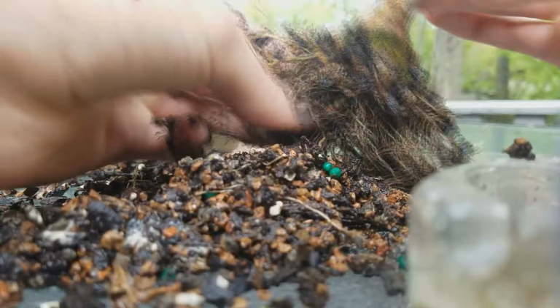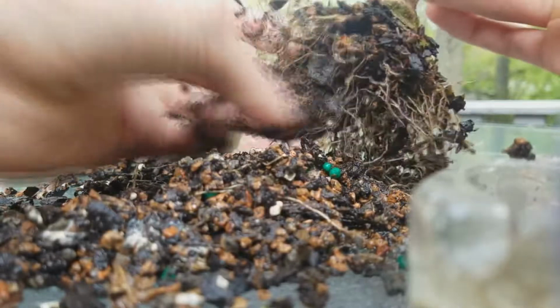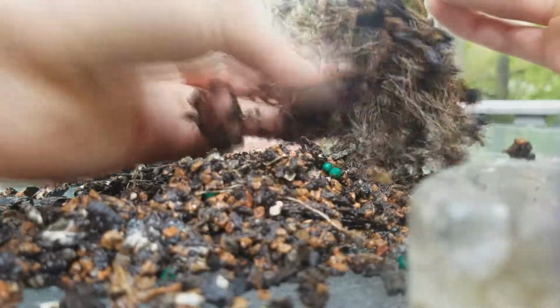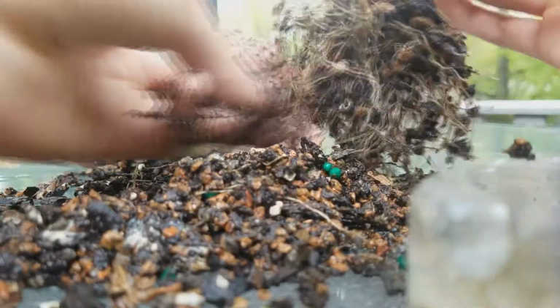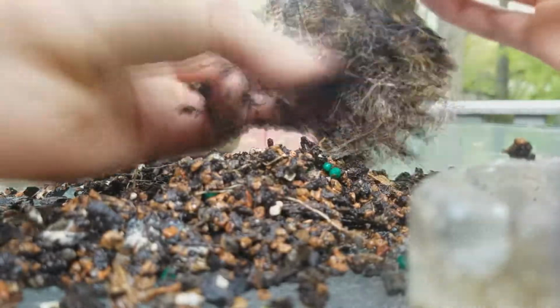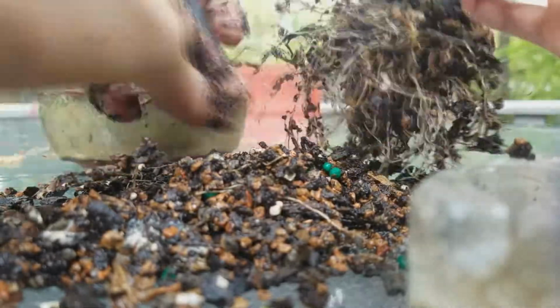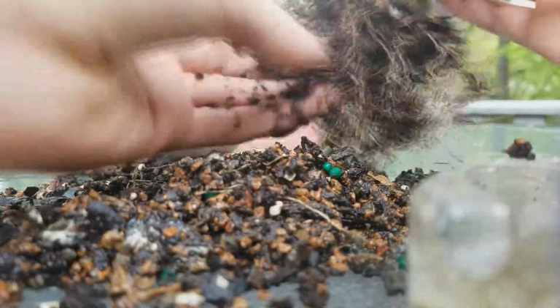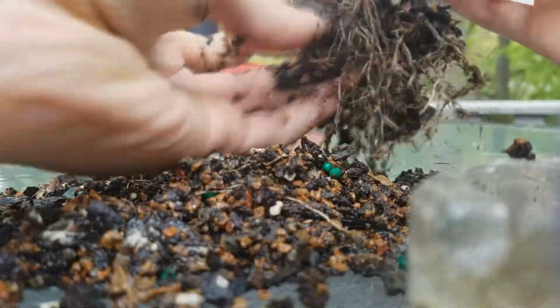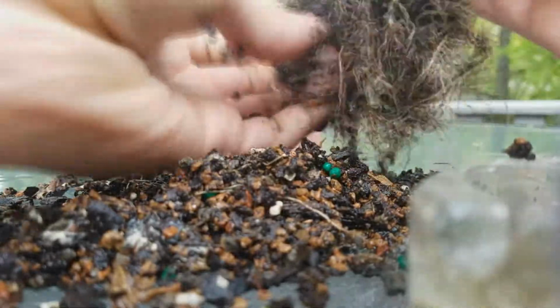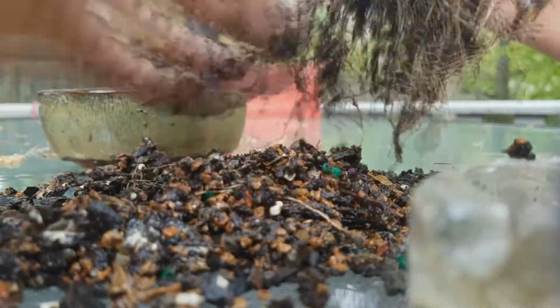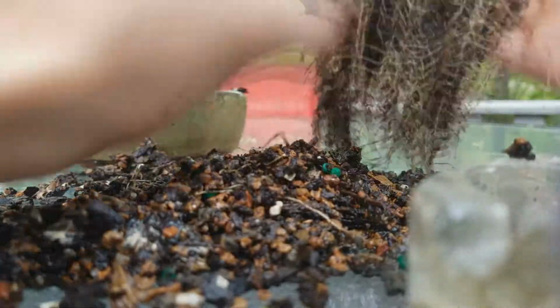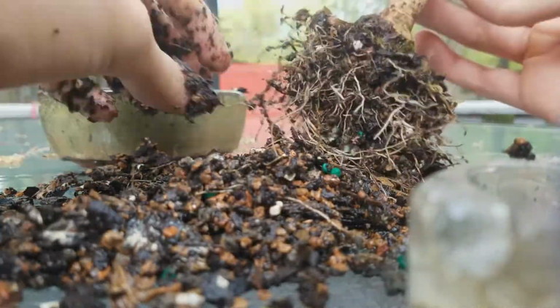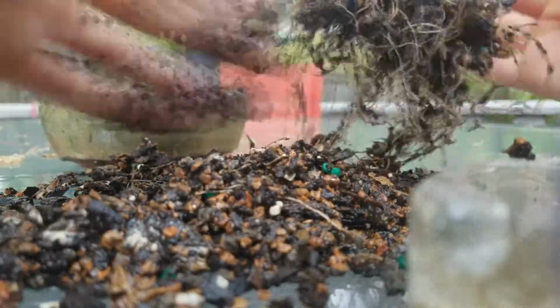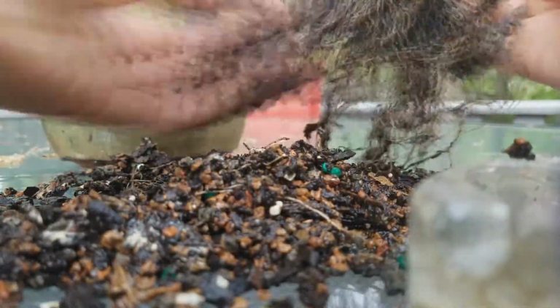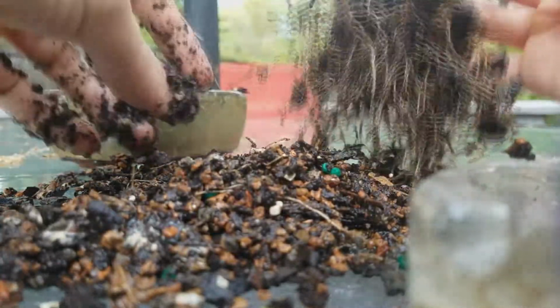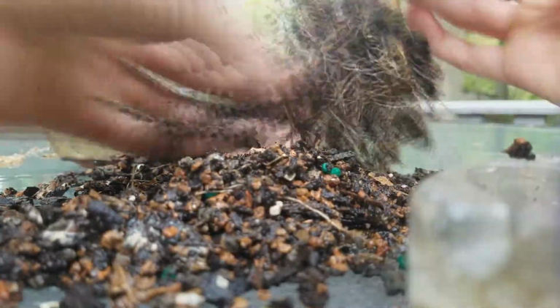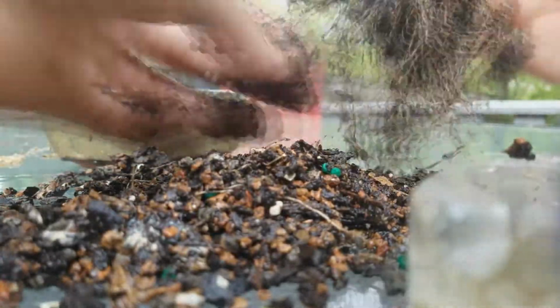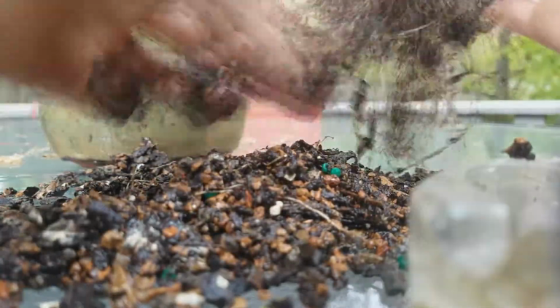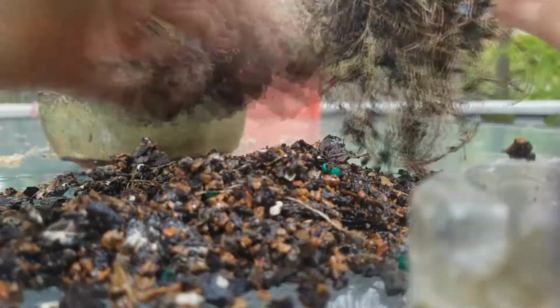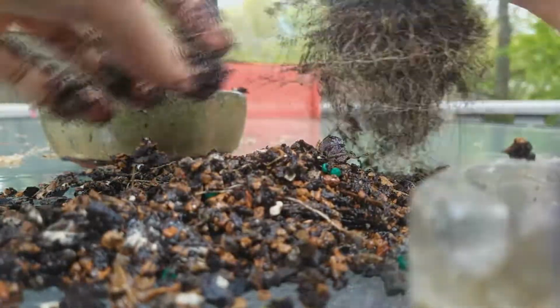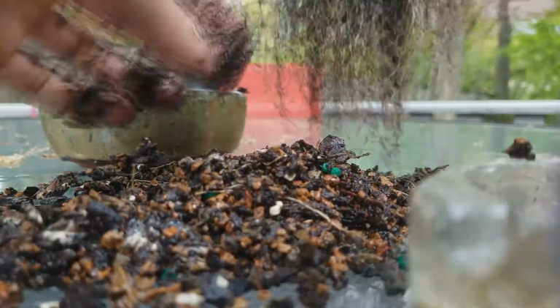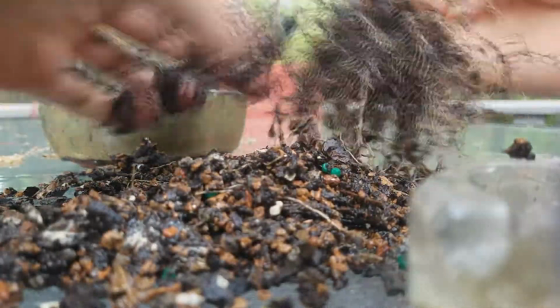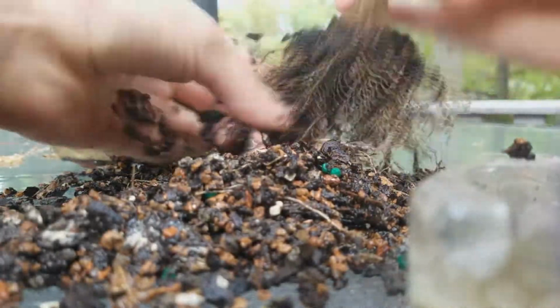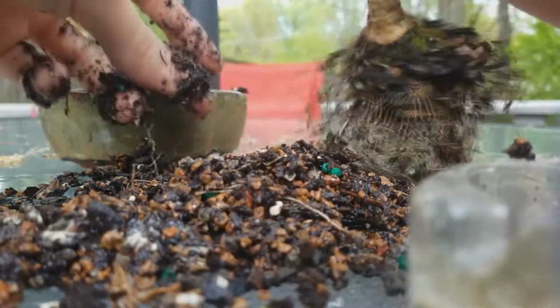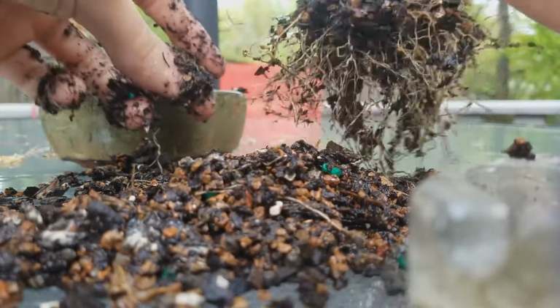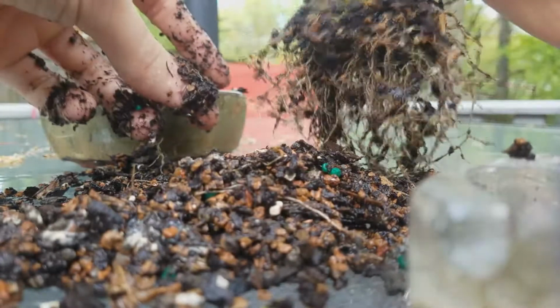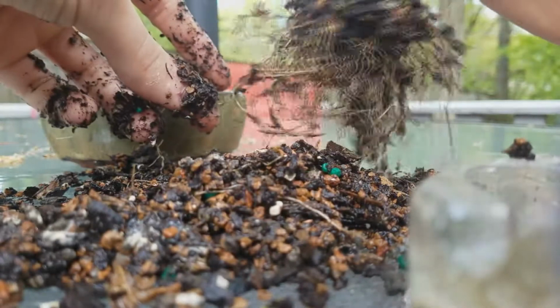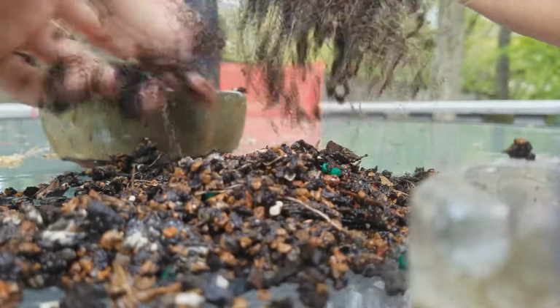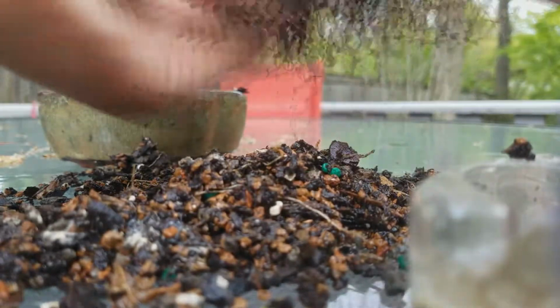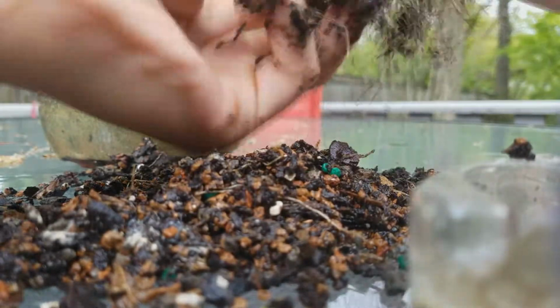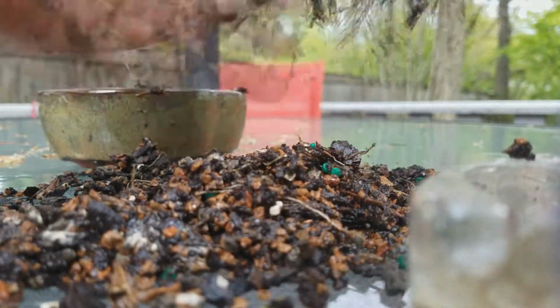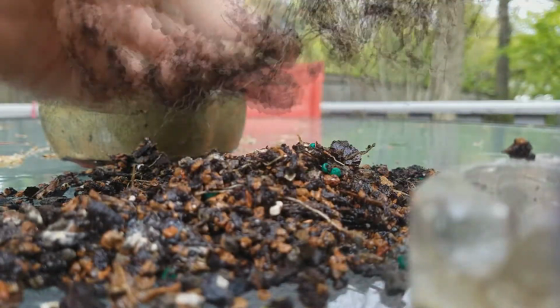I'm going to be very careful around here — I want to keep those. I think this is a good spot. That's pretty good. I think it's going out of the roots.